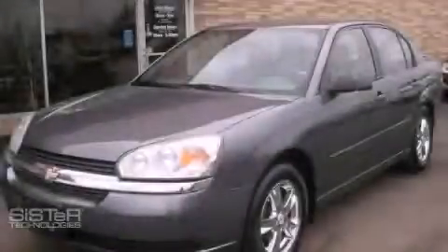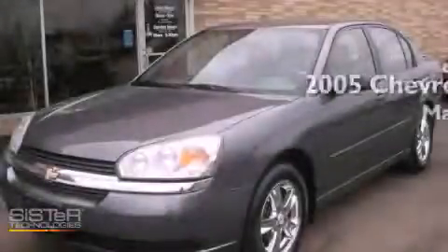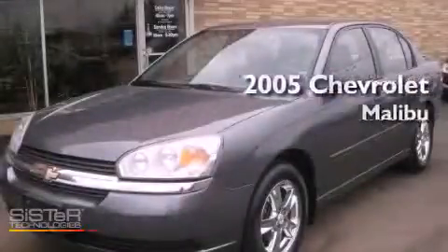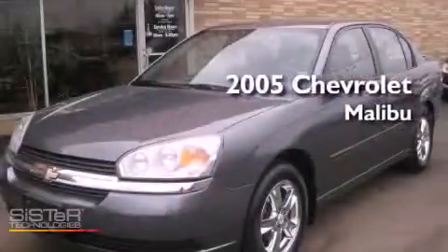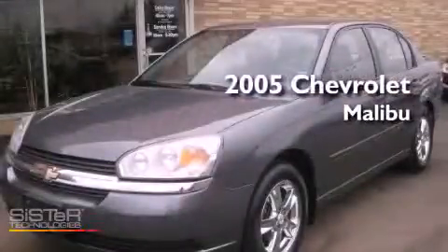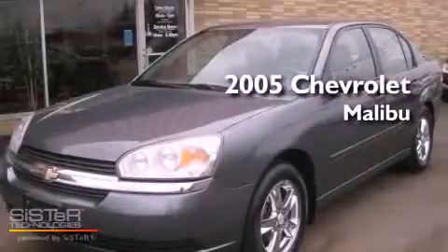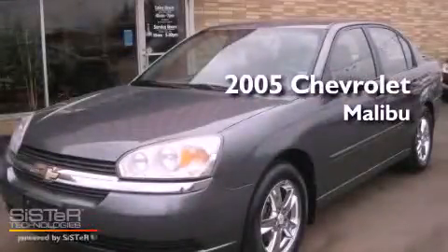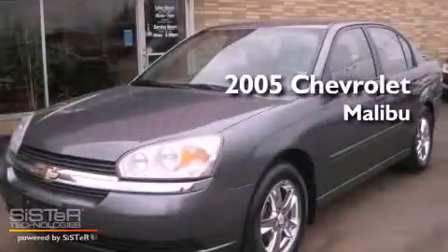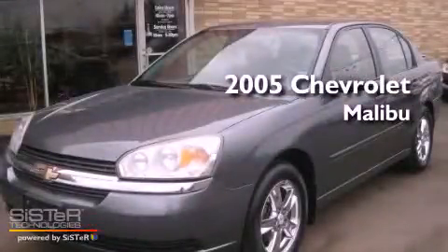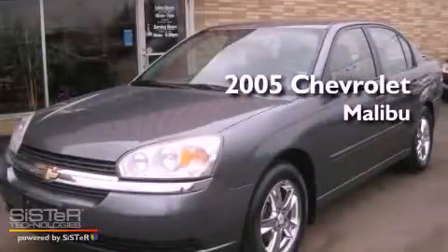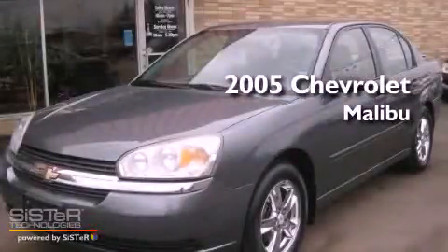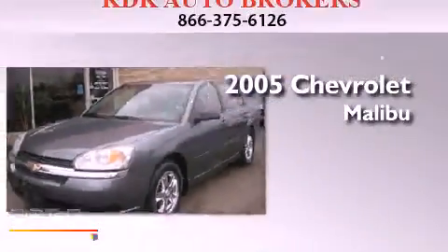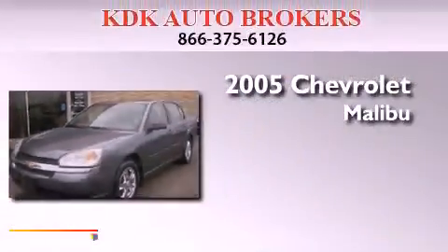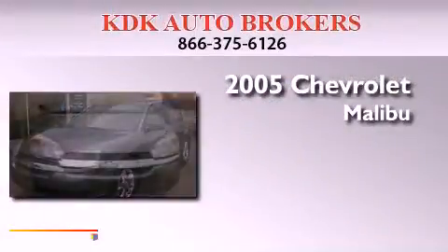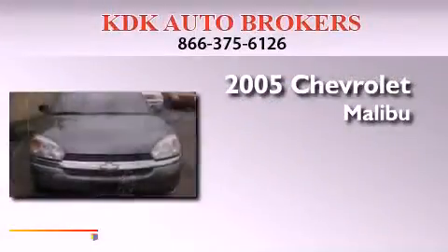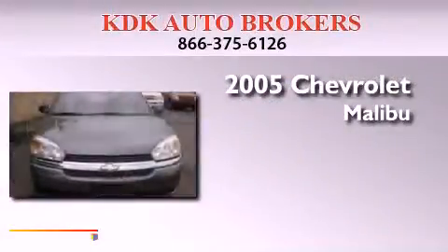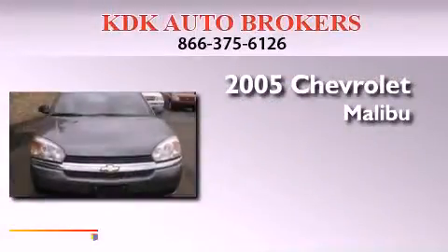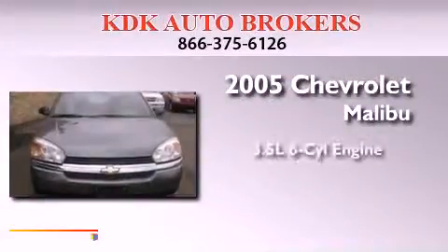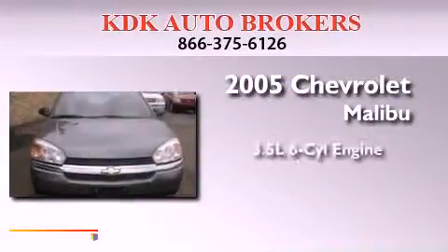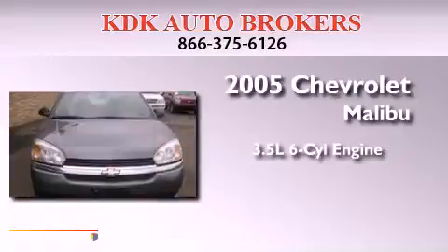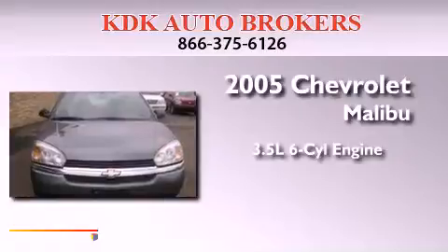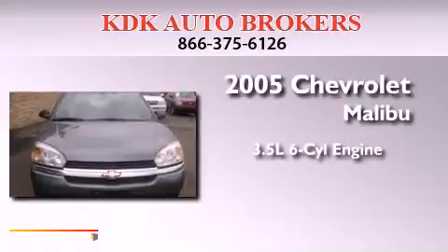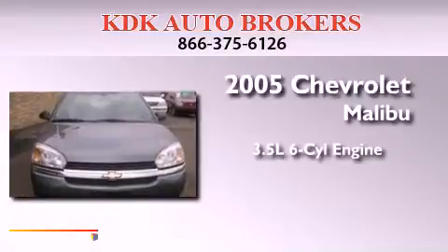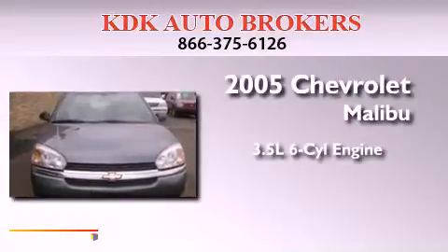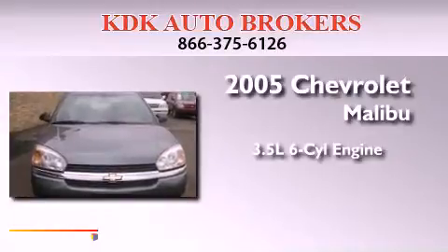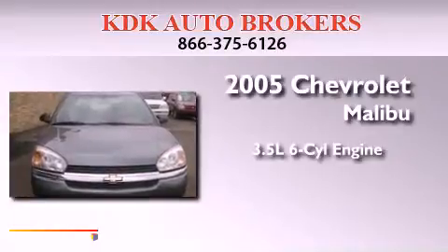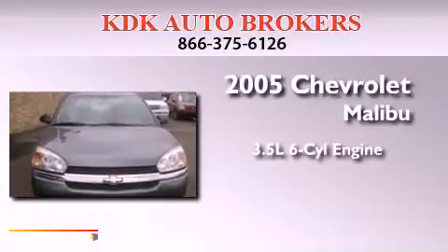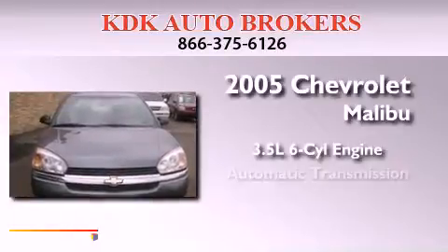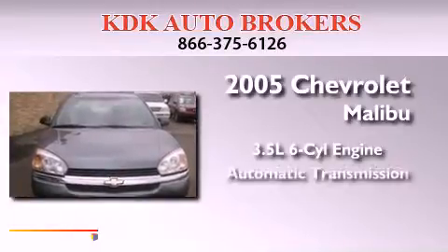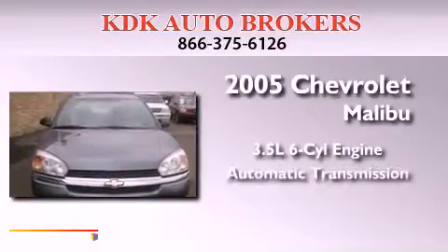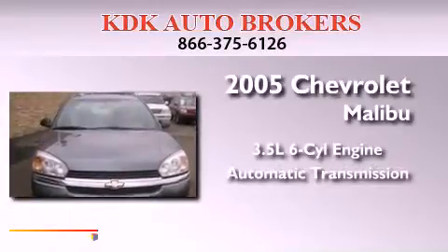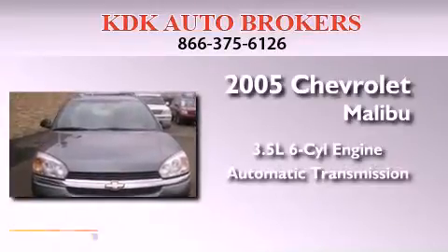This is a 2005 Chevrolet Malibu. It has a 3.5-liter six-cylinder engine and an automatic transmission.